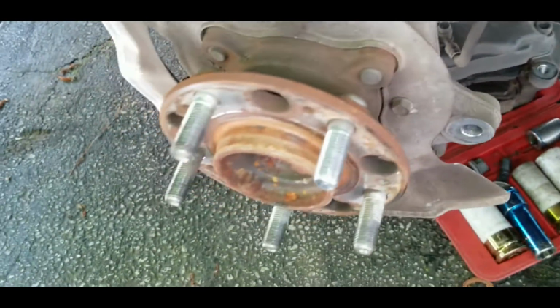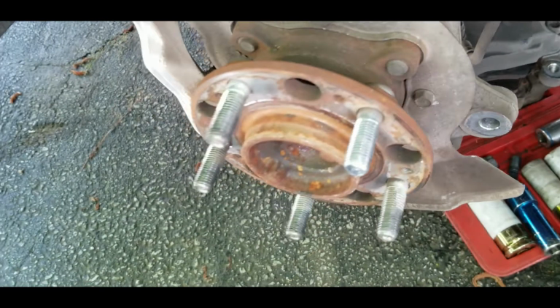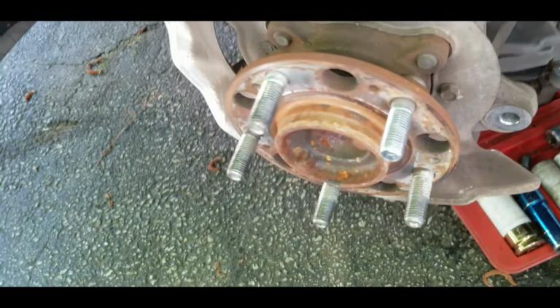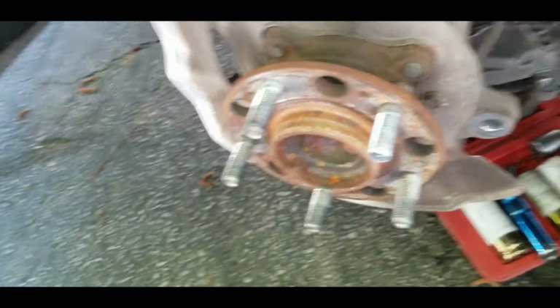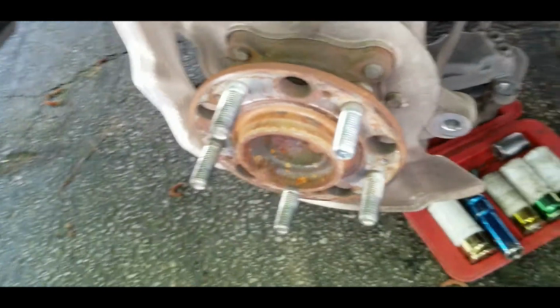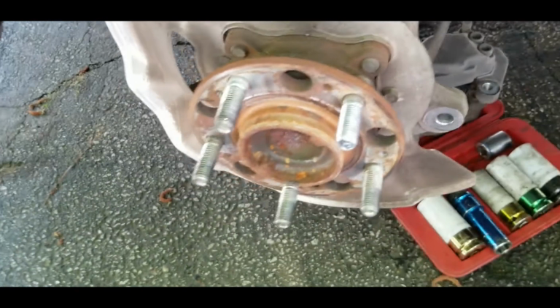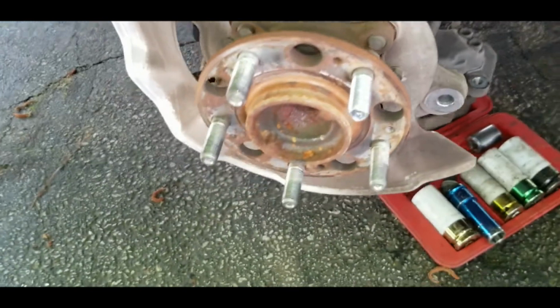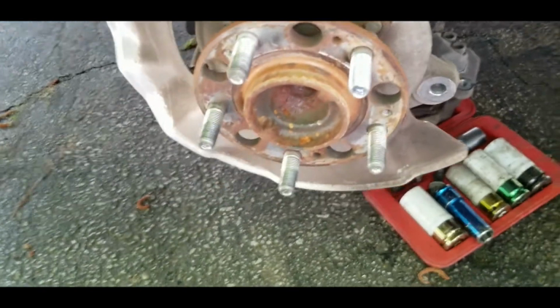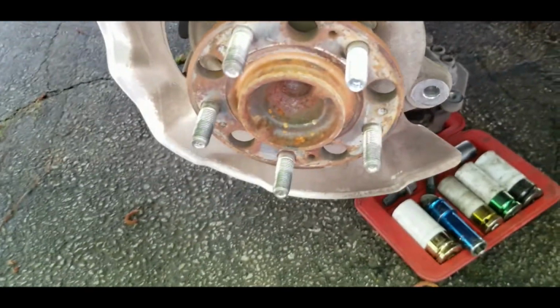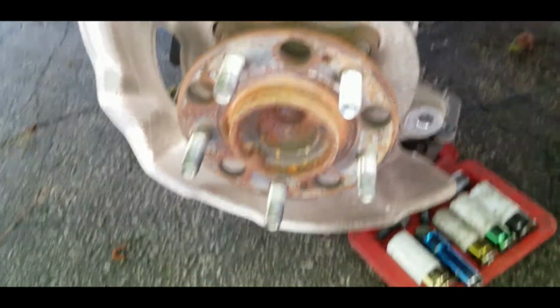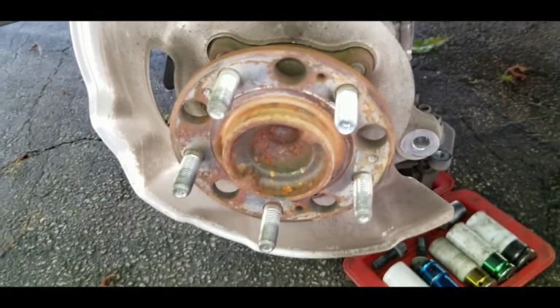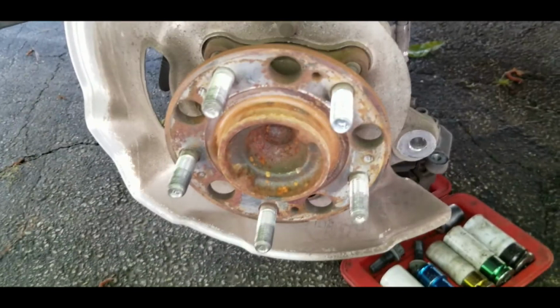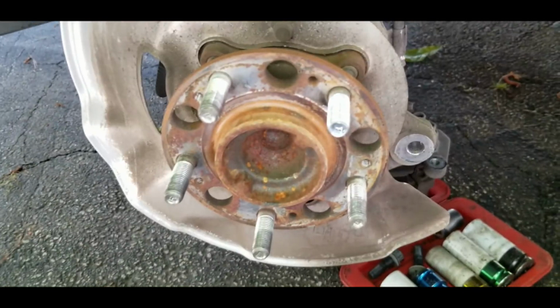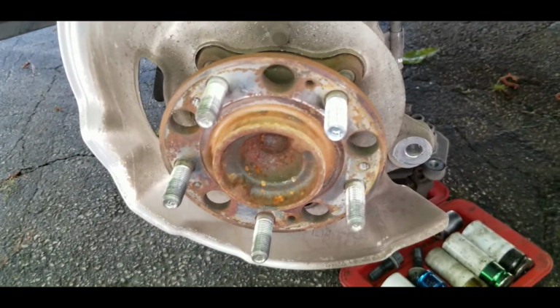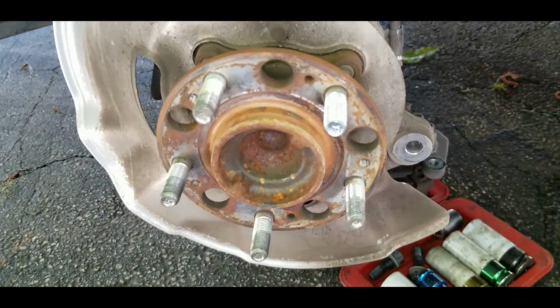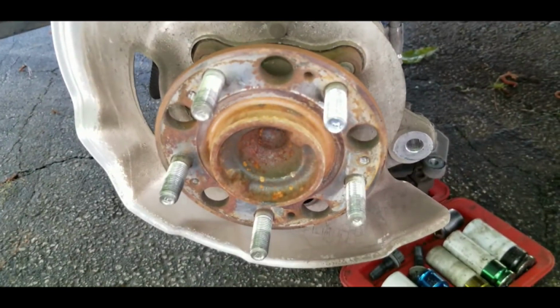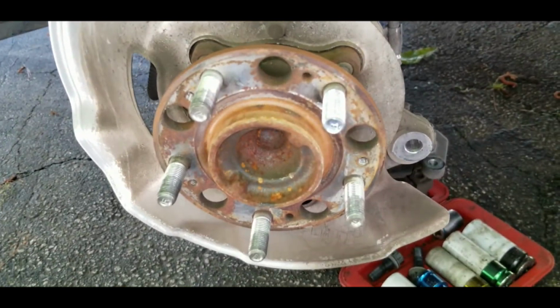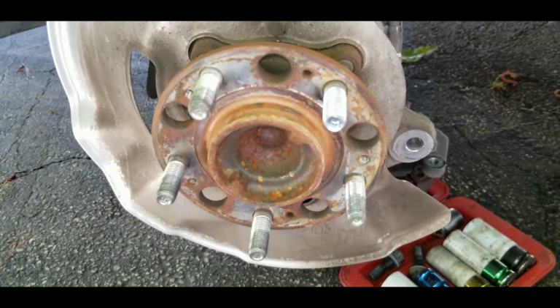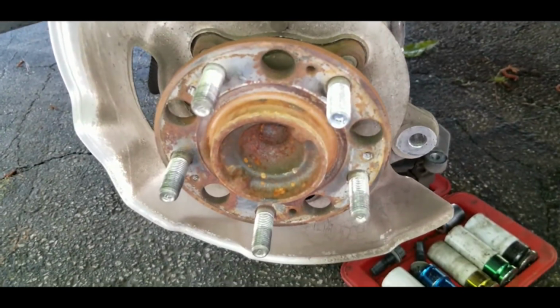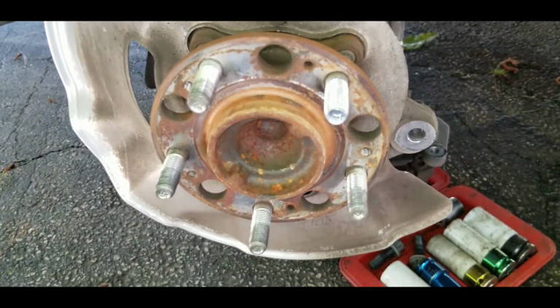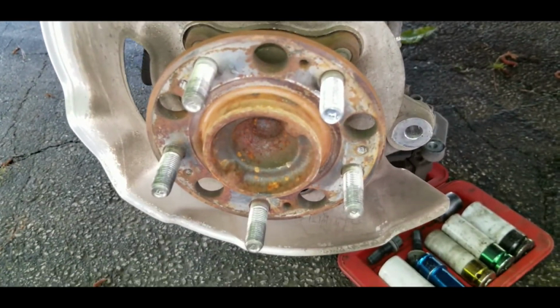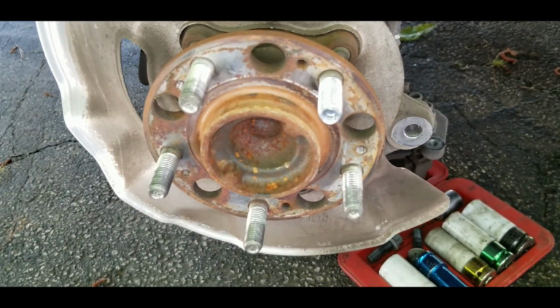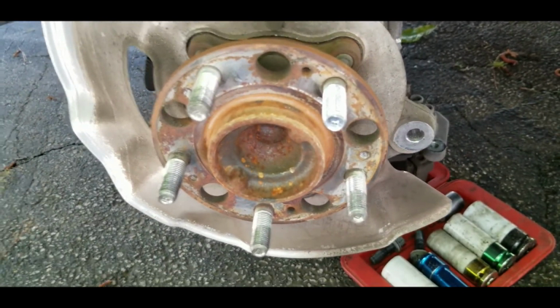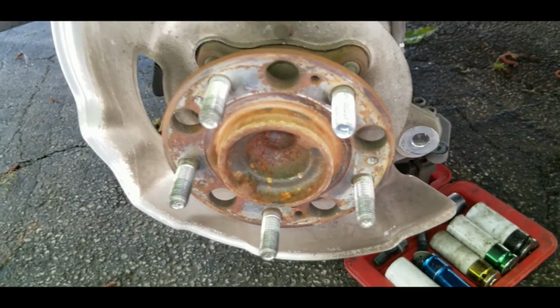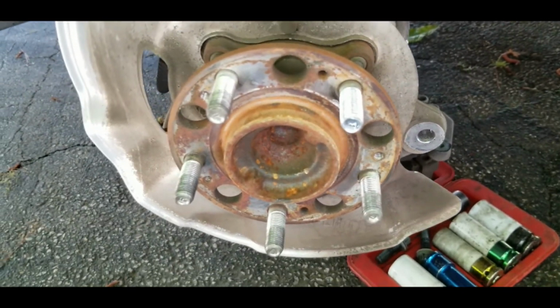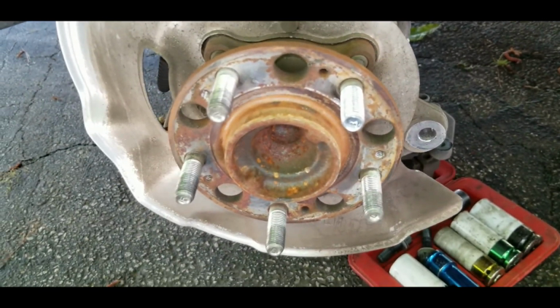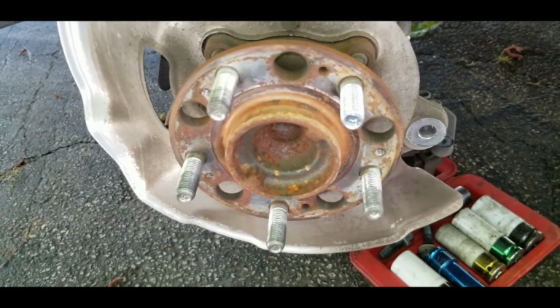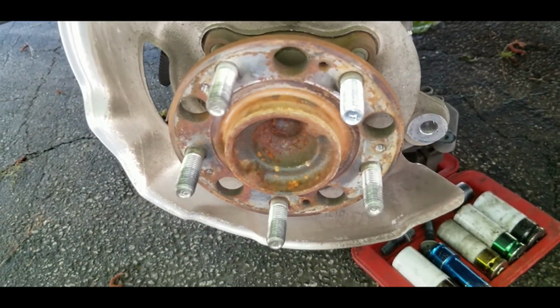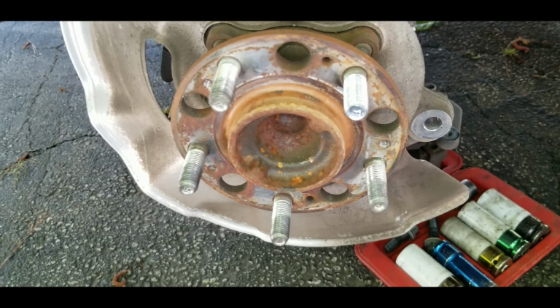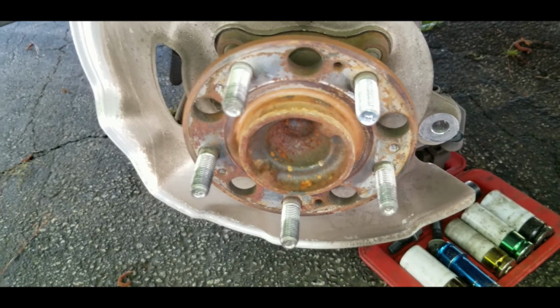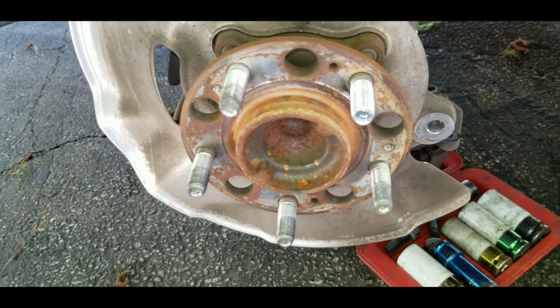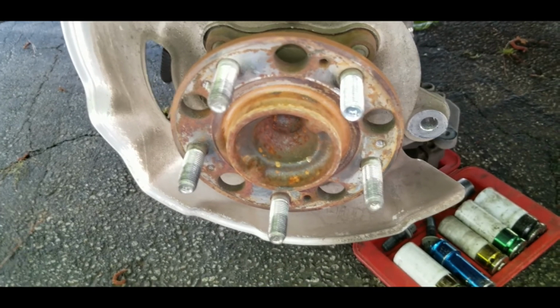Once you have the rotor off, clean the face of the hub and either replace or turn the rotor.